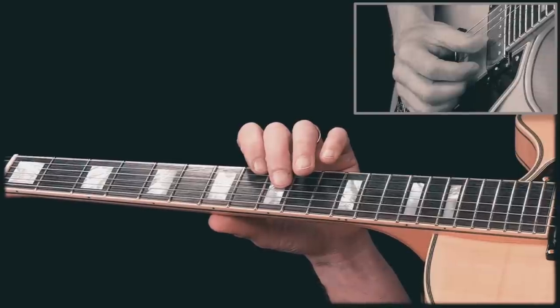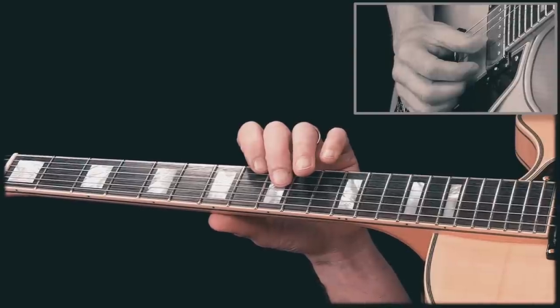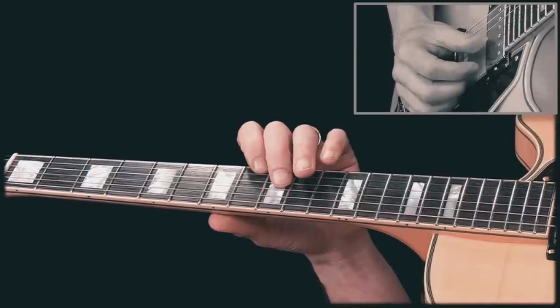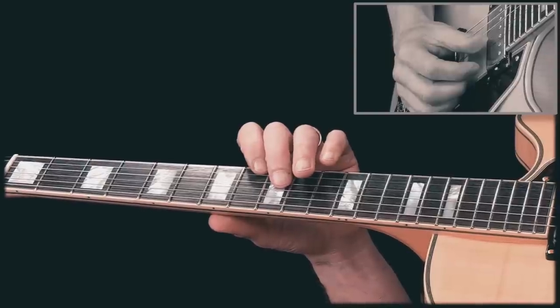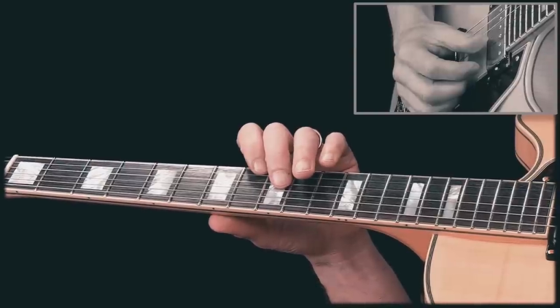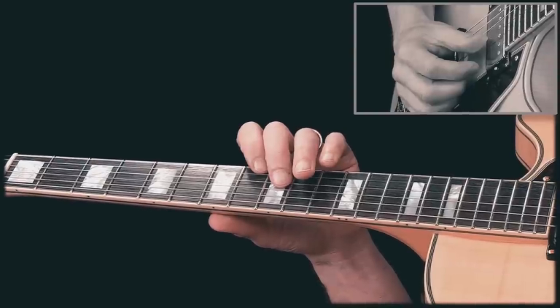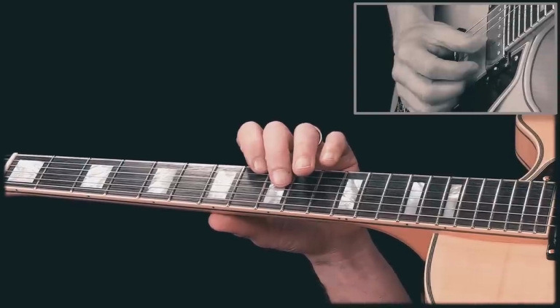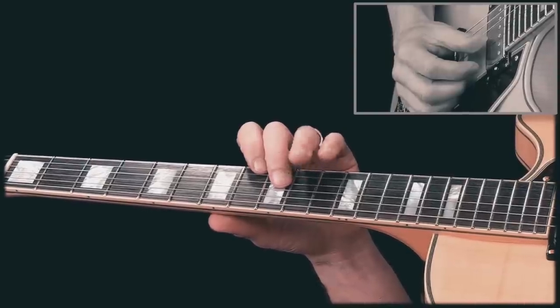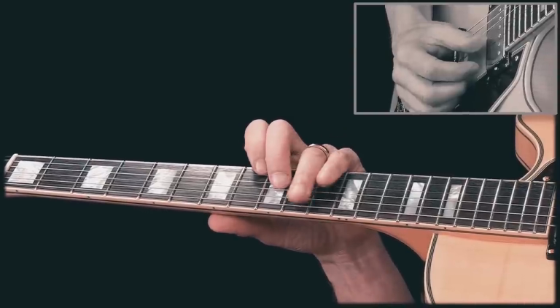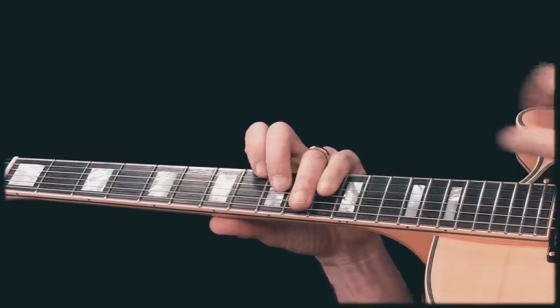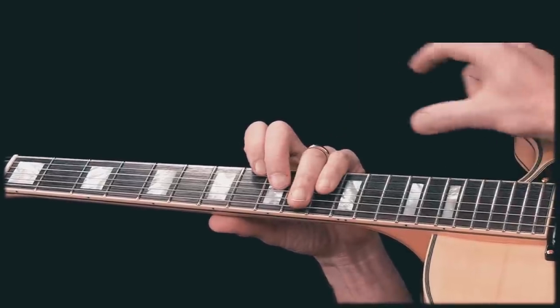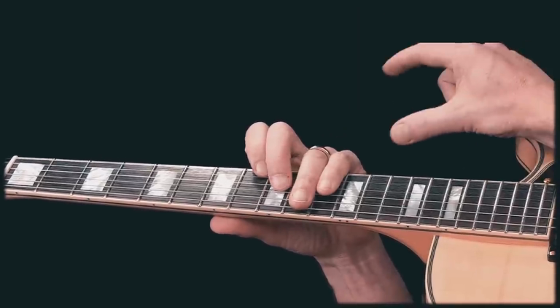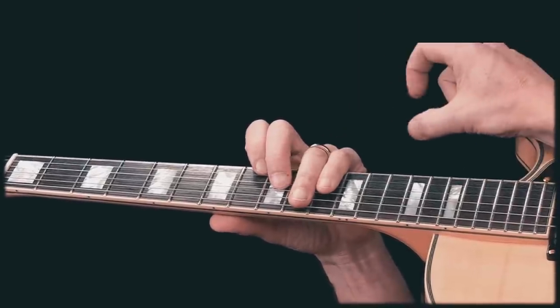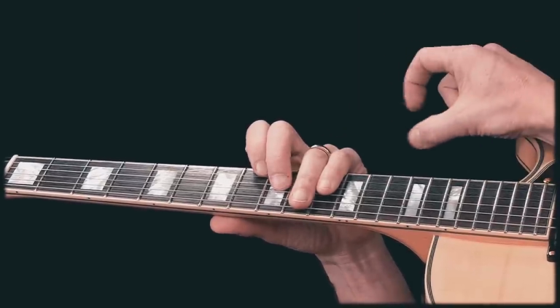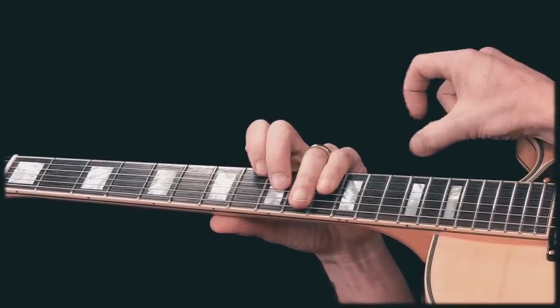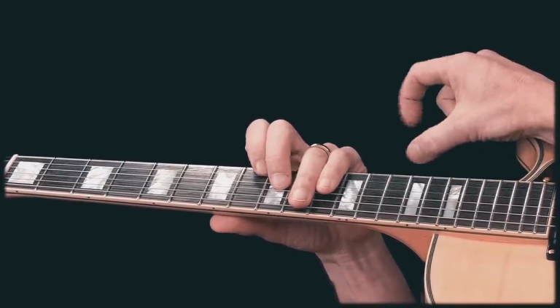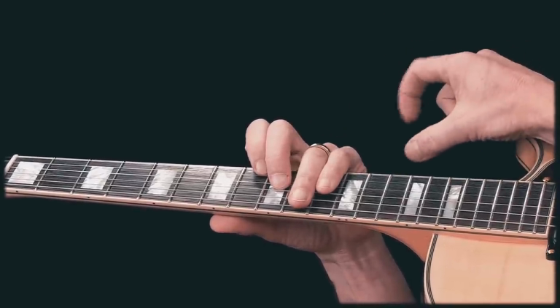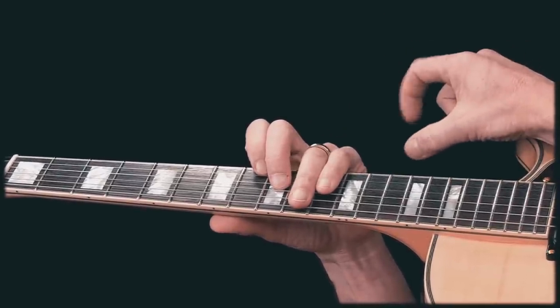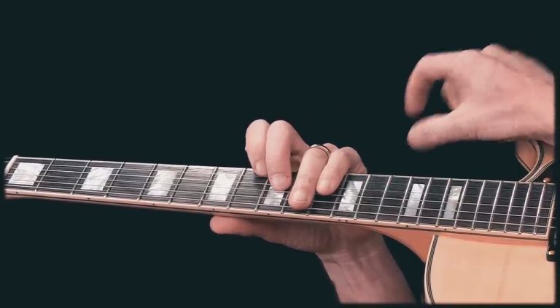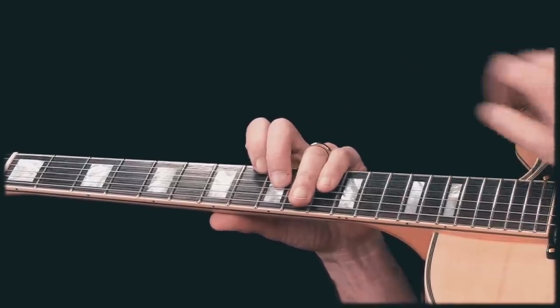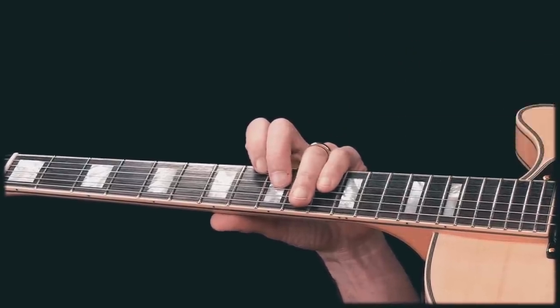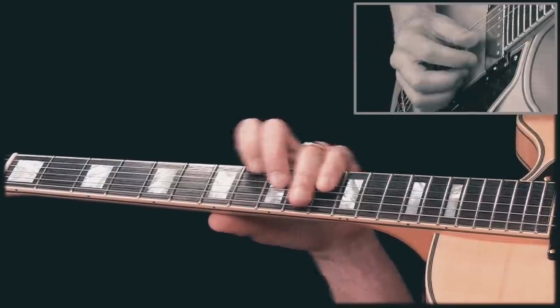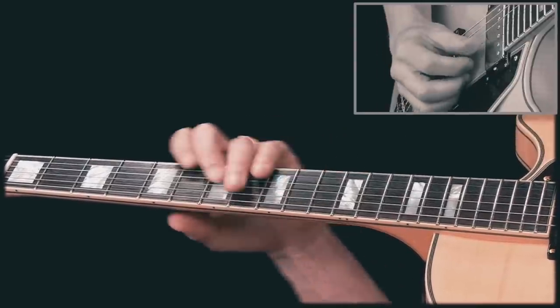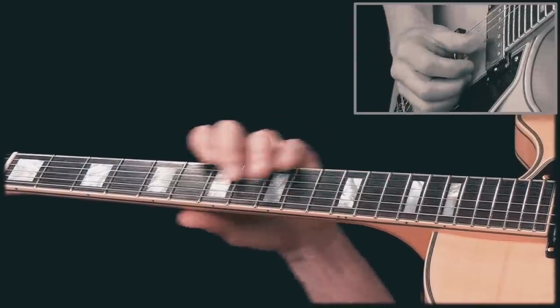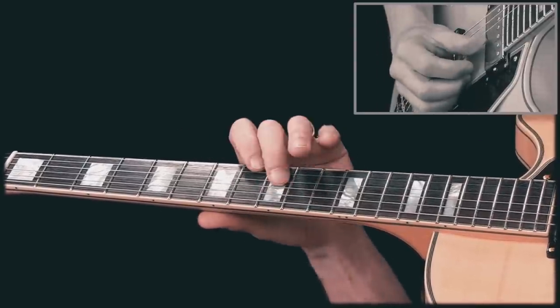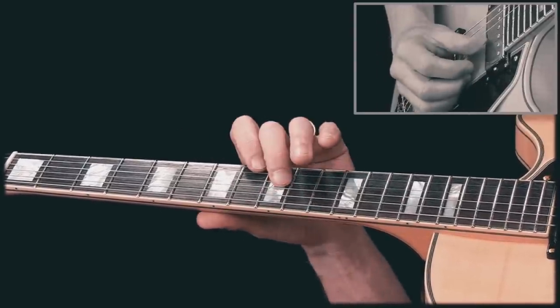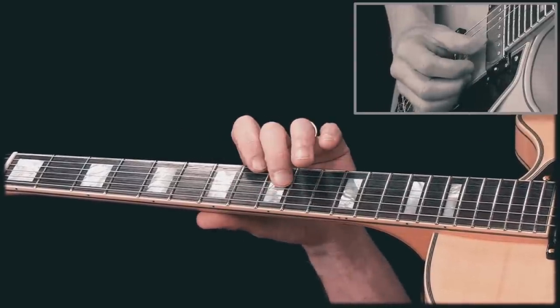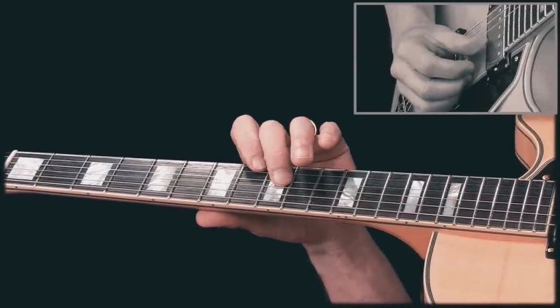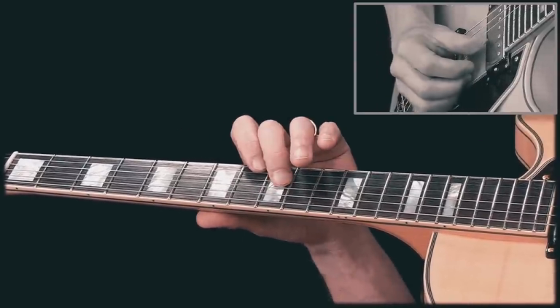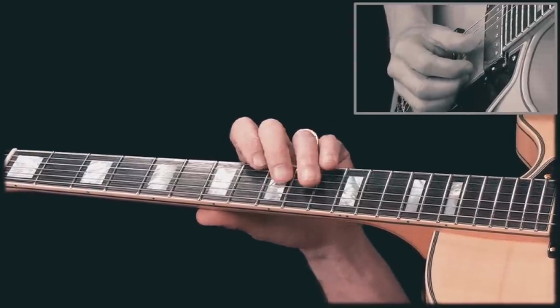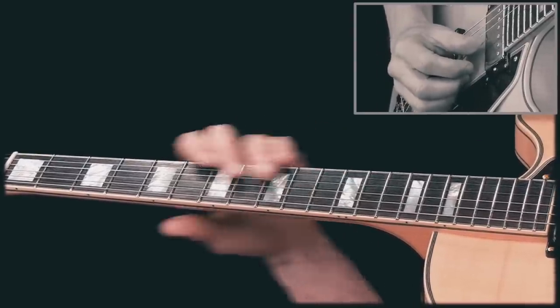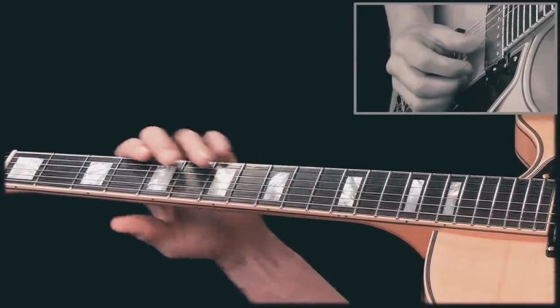First of all, I'm not using a pick. Just these two fingers, and on the C chord I play...